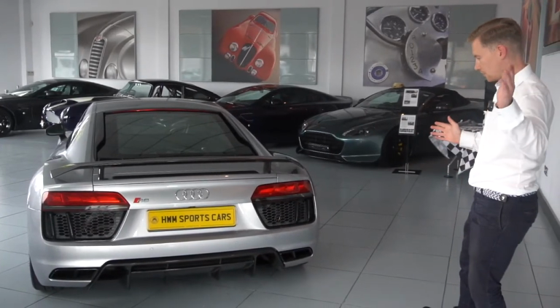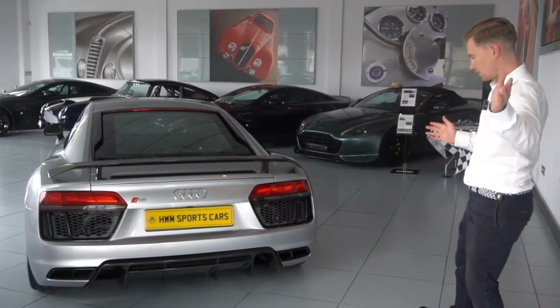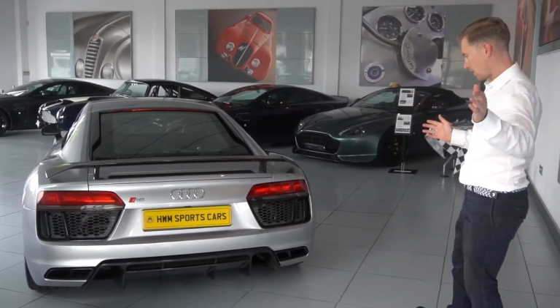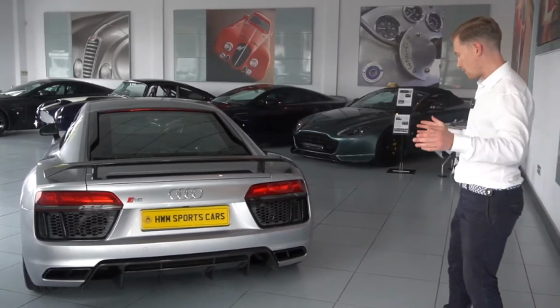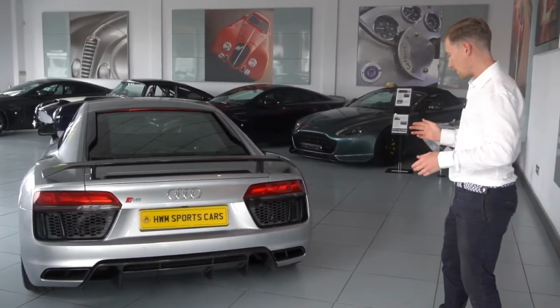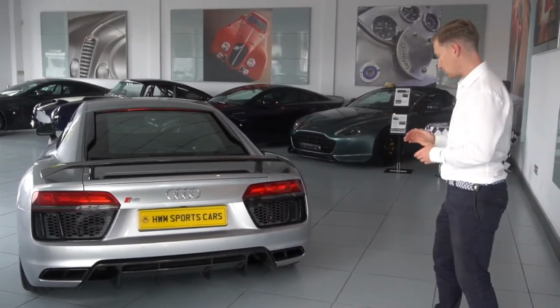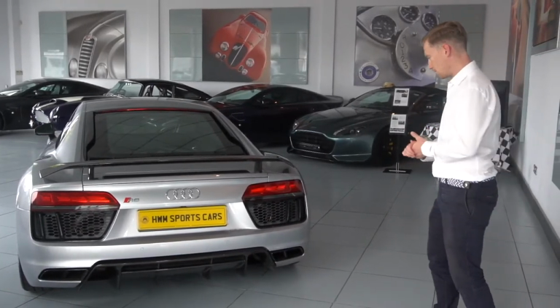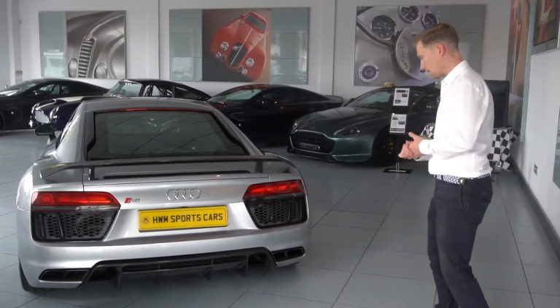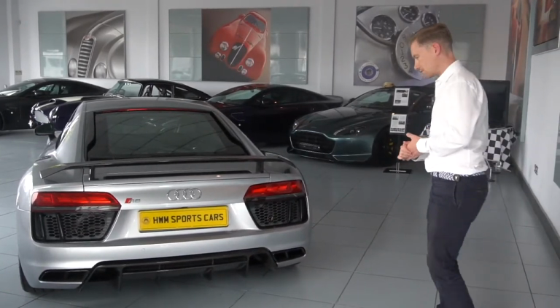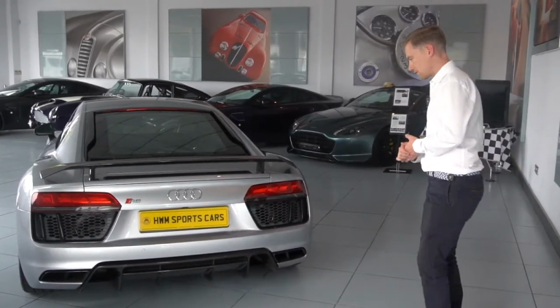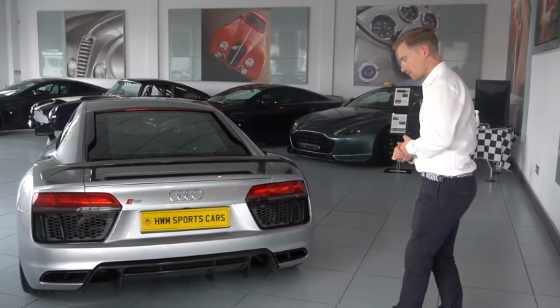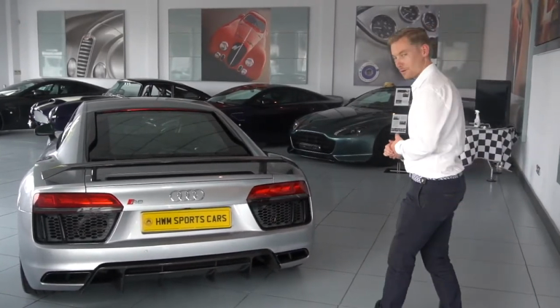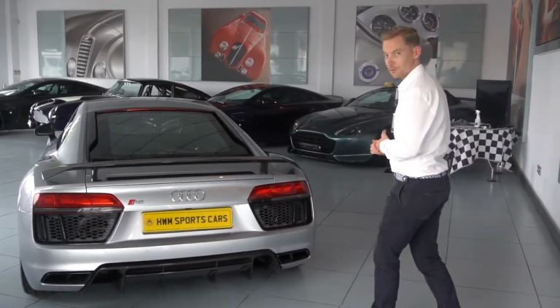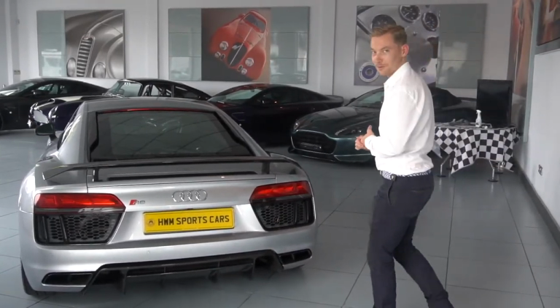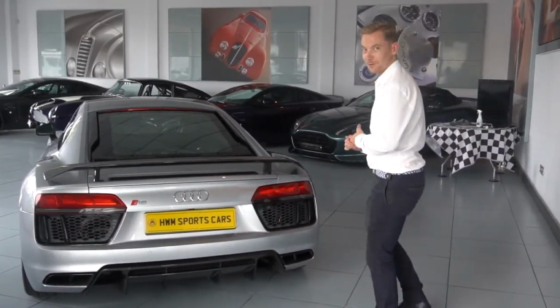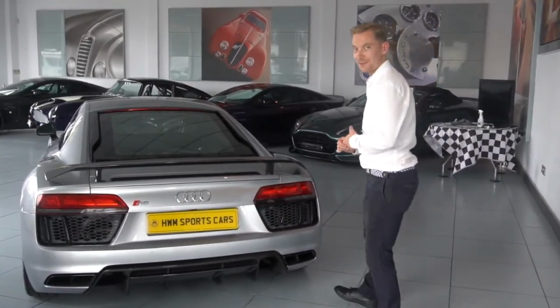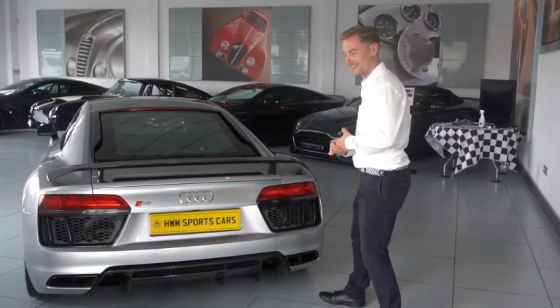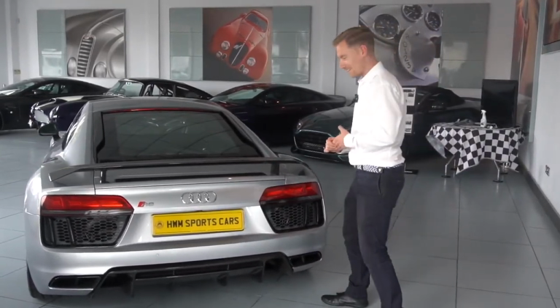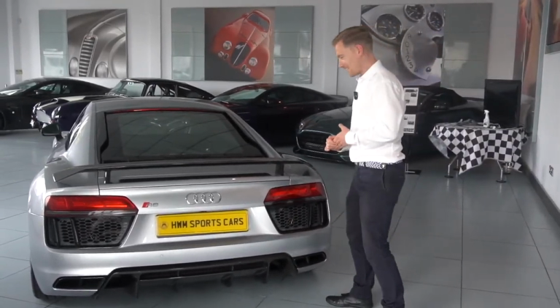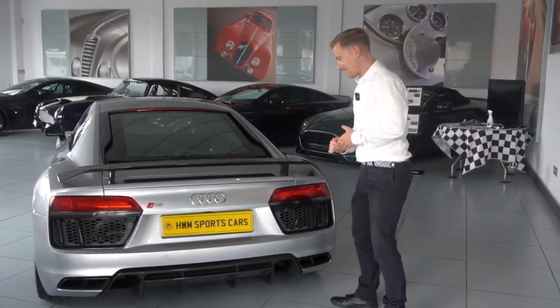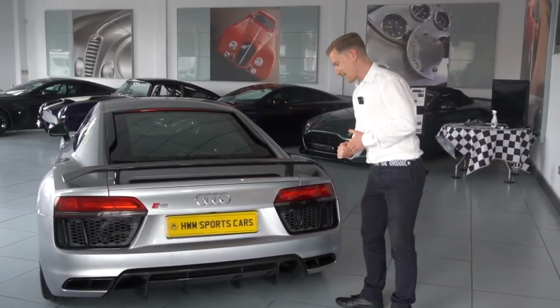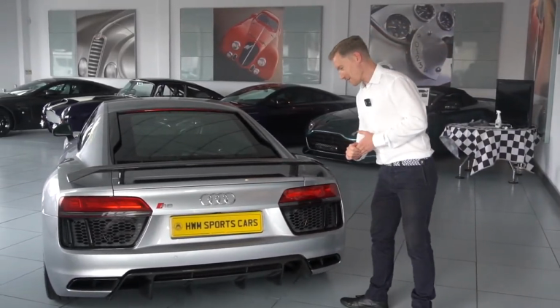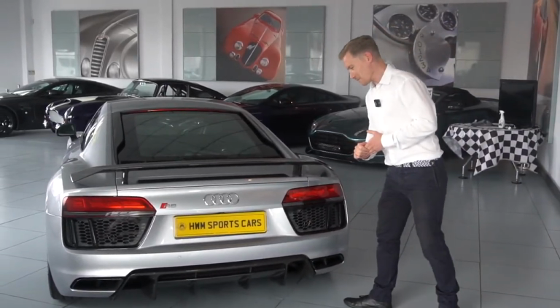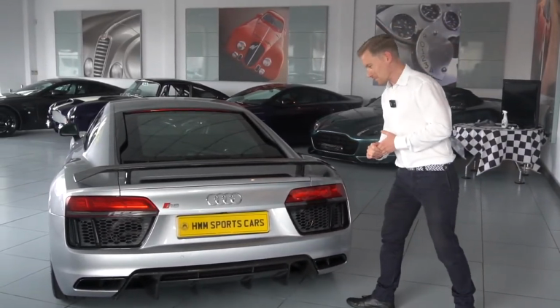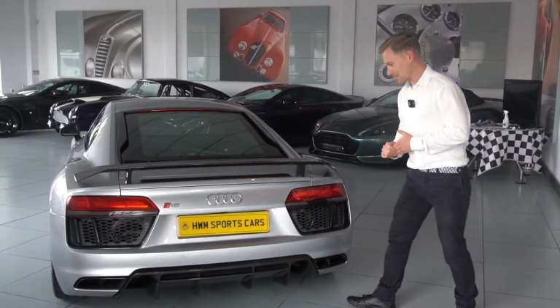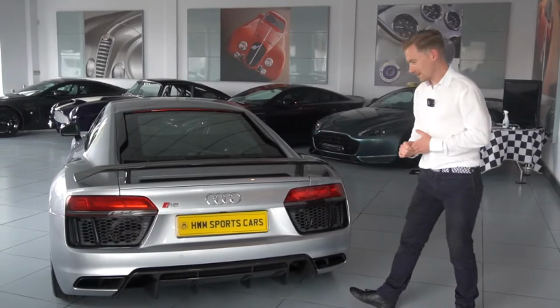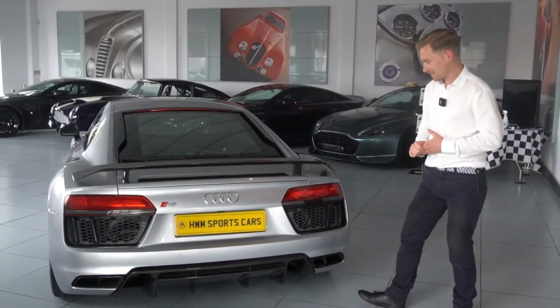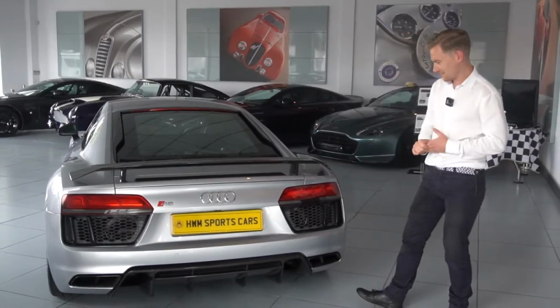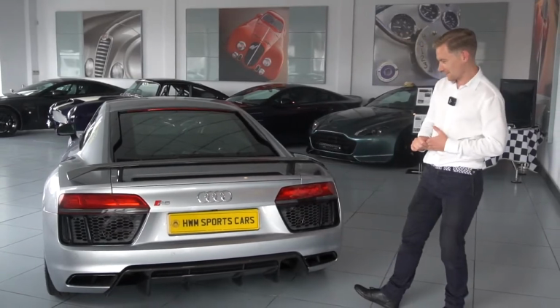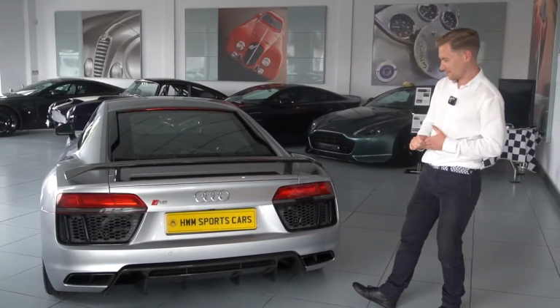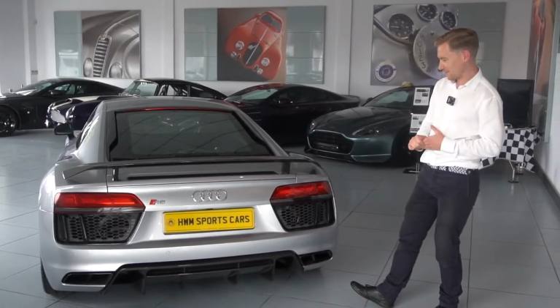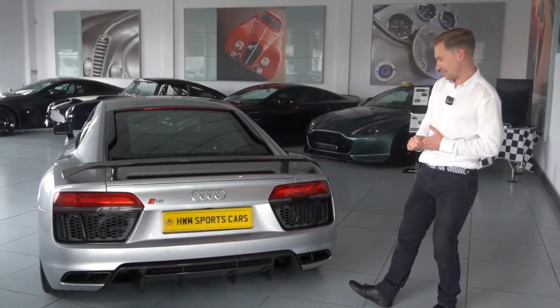The crowd absolutely love this car as well, so yeah it is stunning.